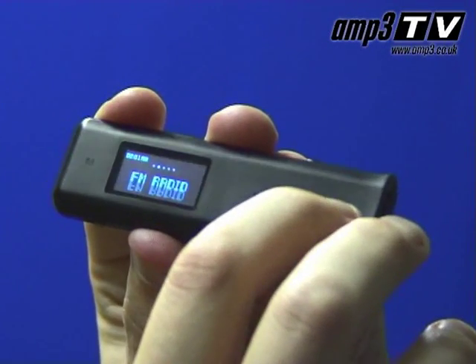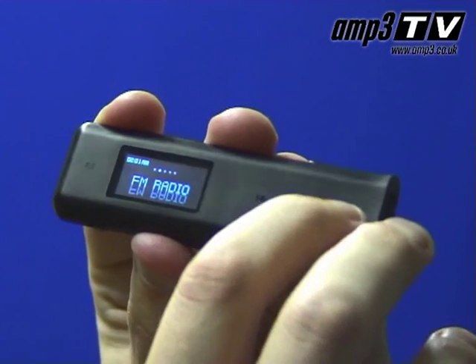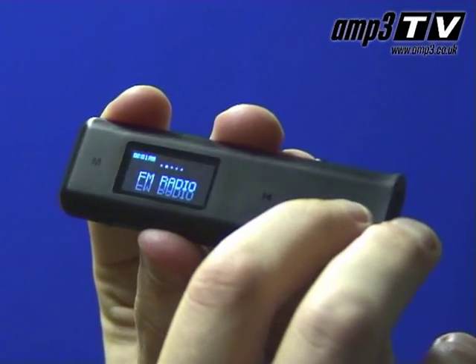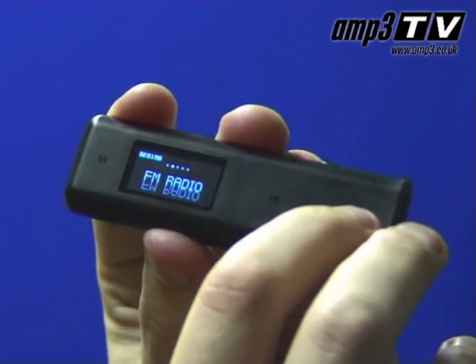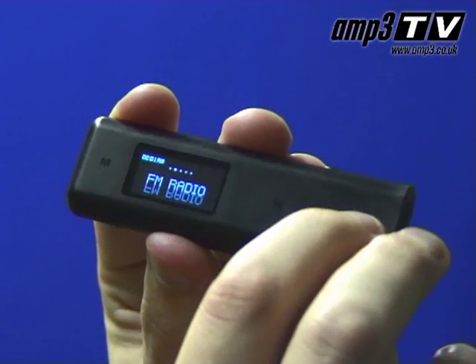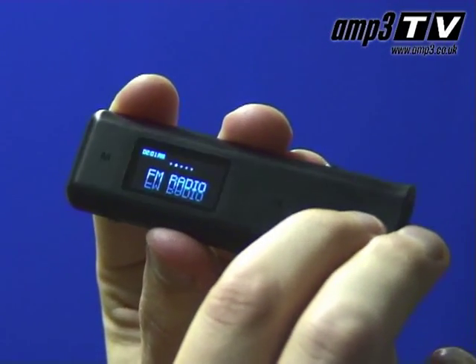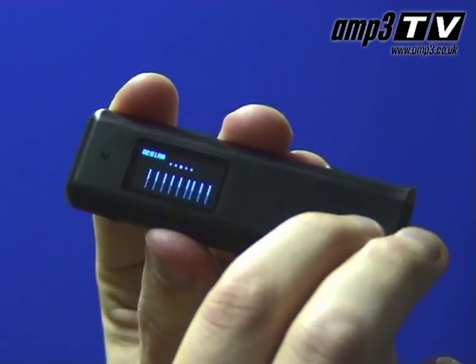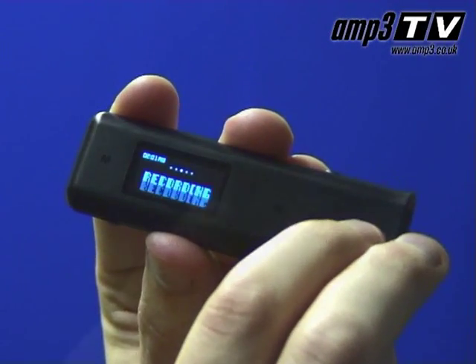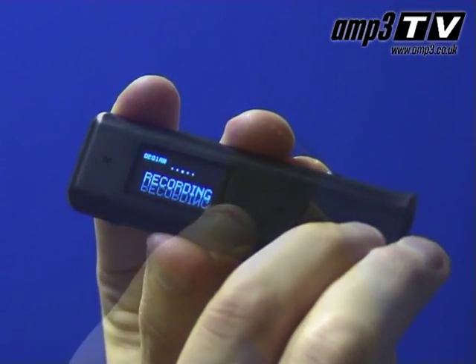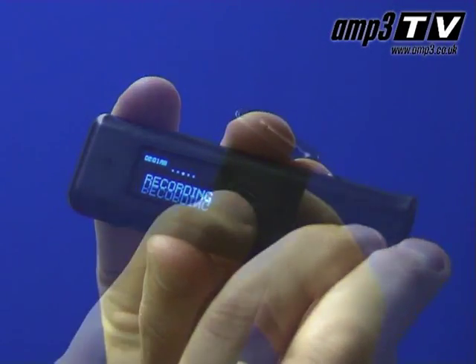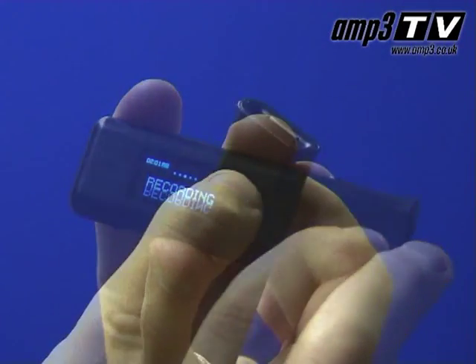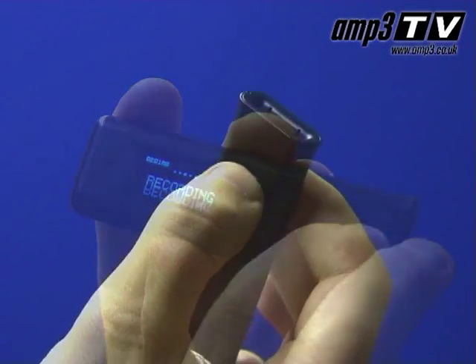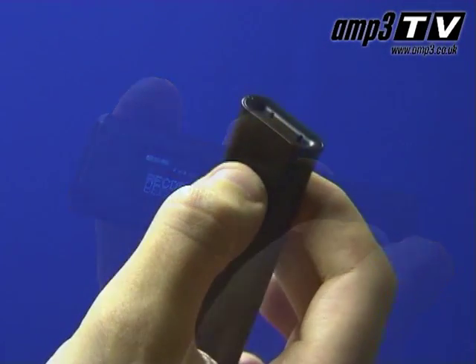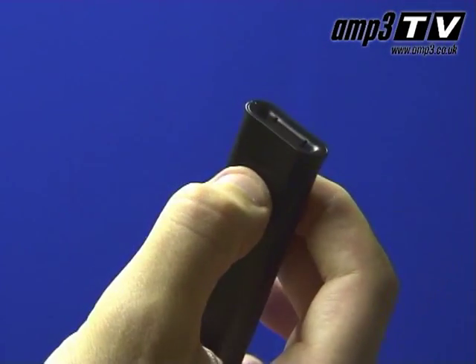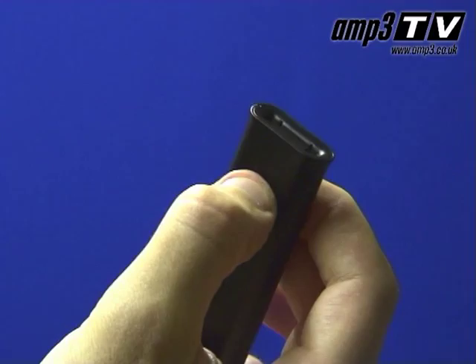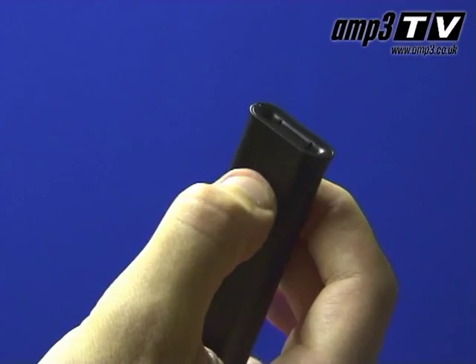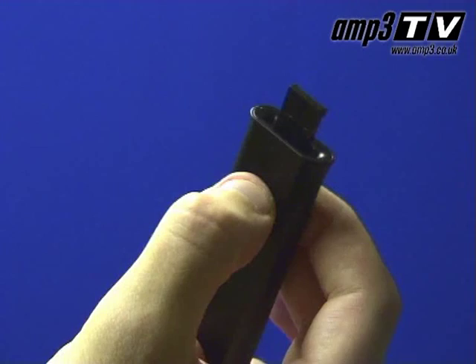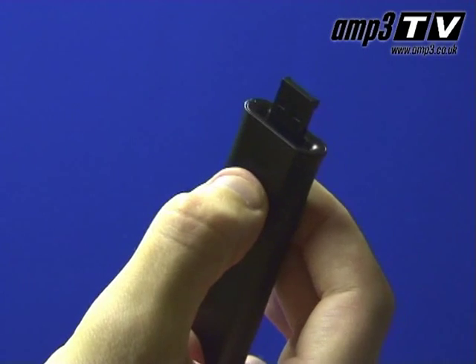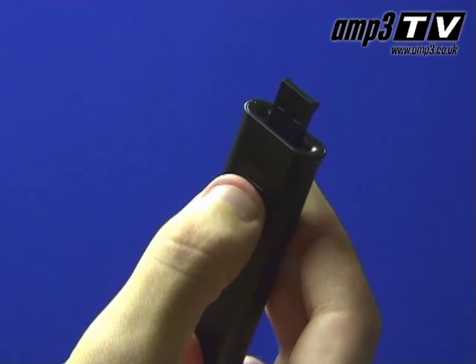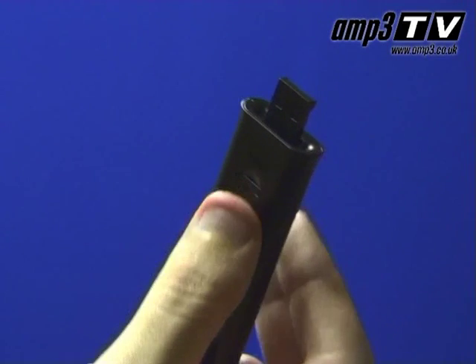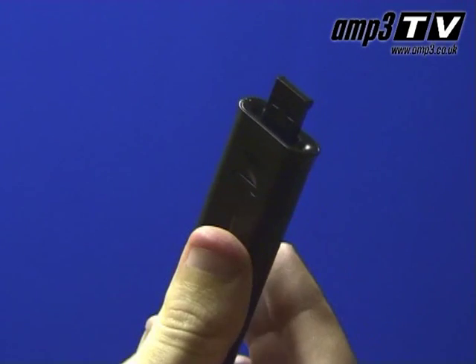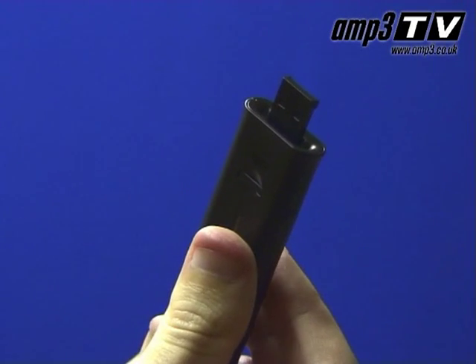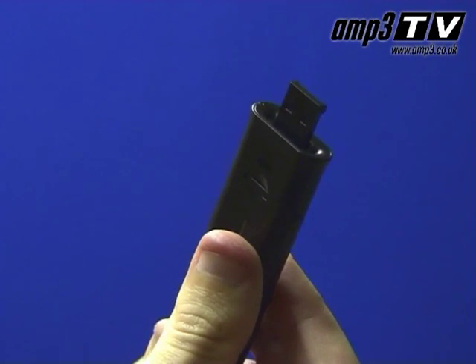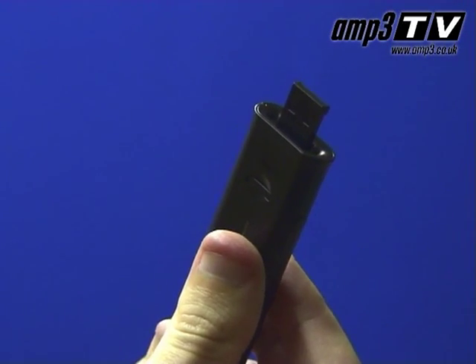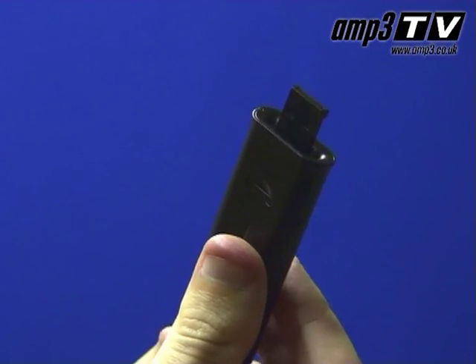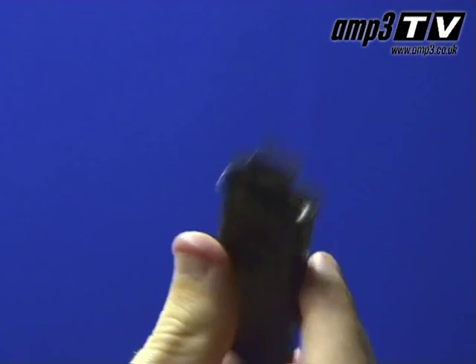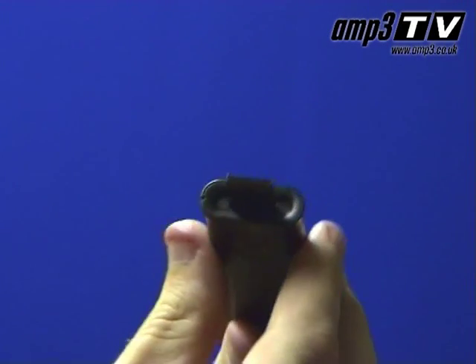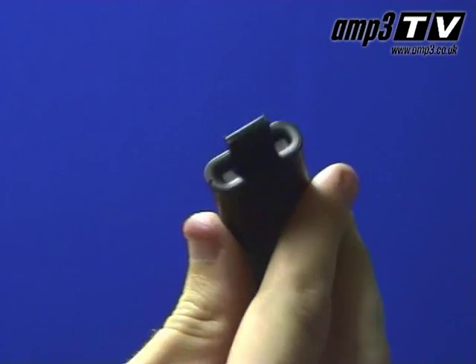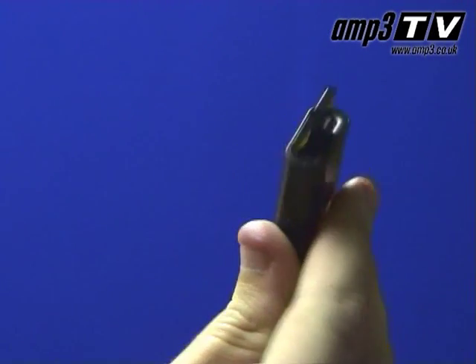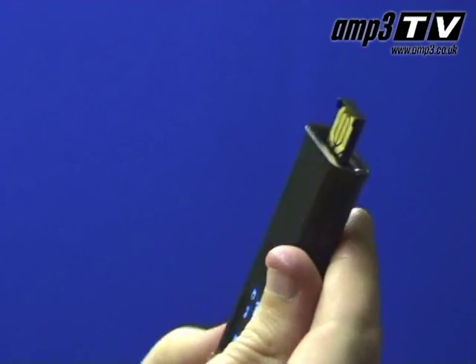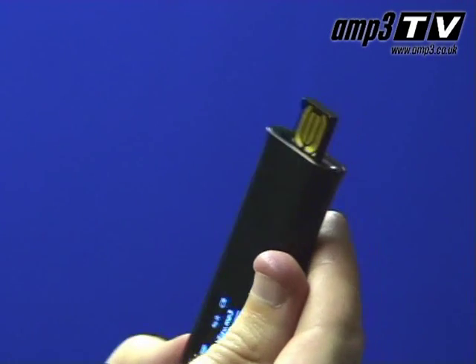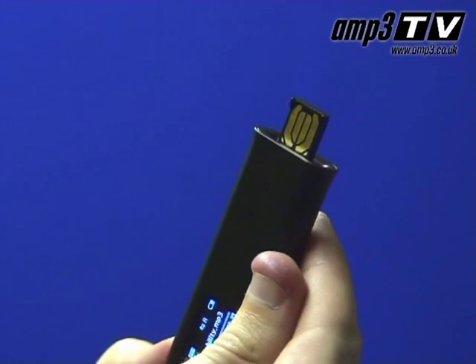The USB on this one is as simple as hitting the button, it pops out, you plug it in — absolute doddle.